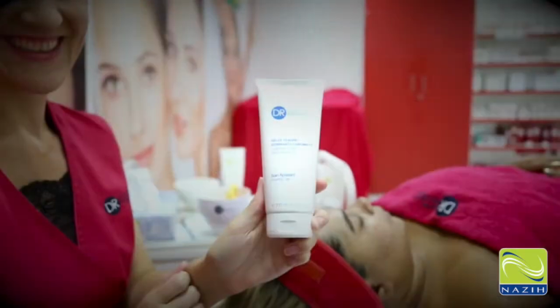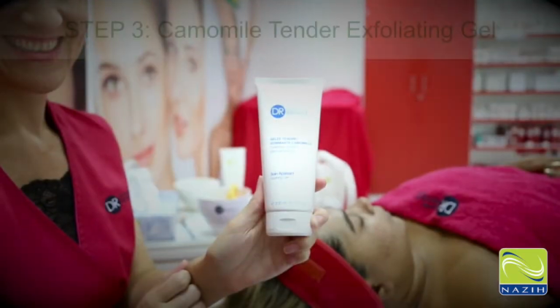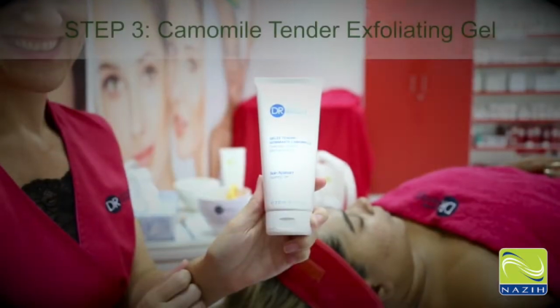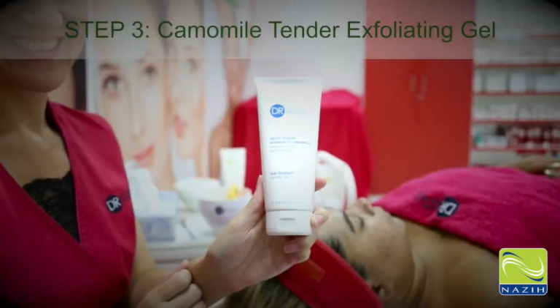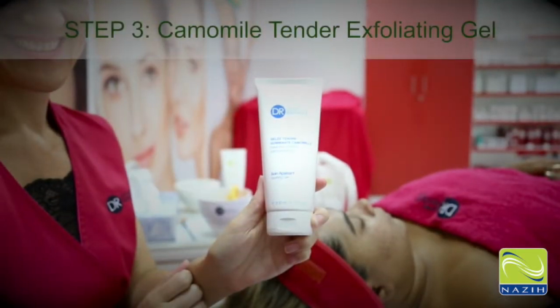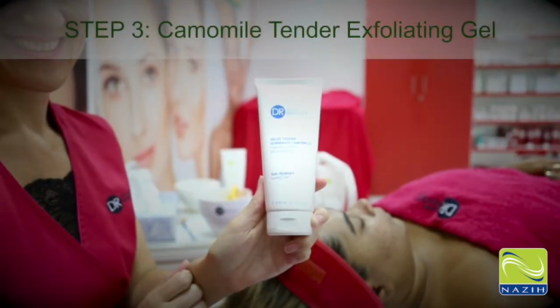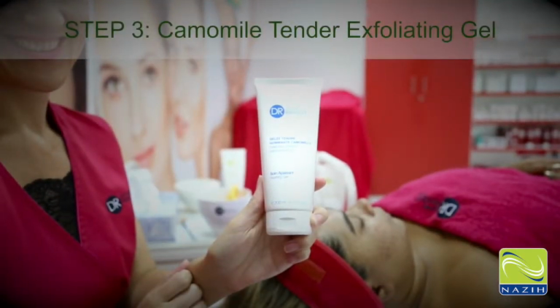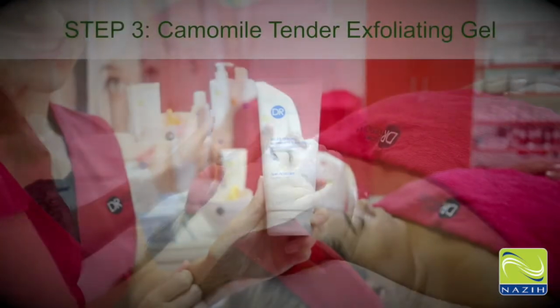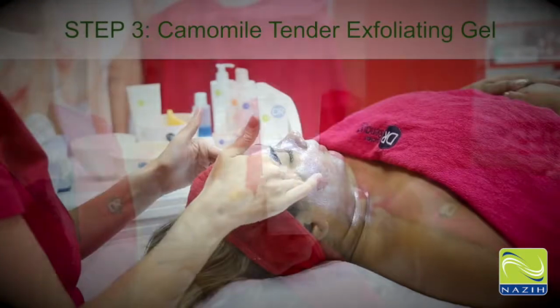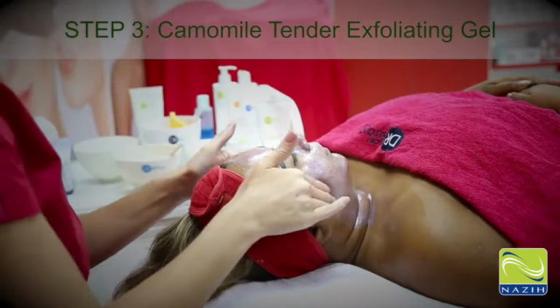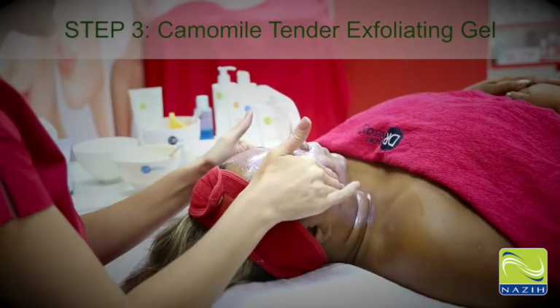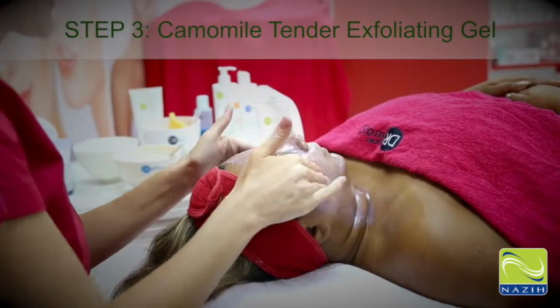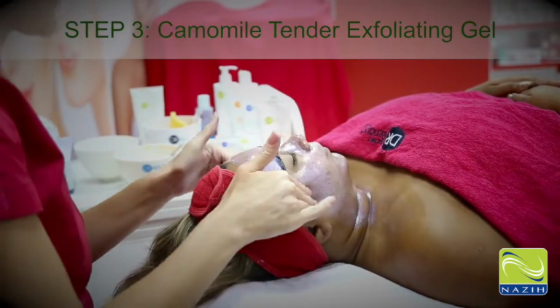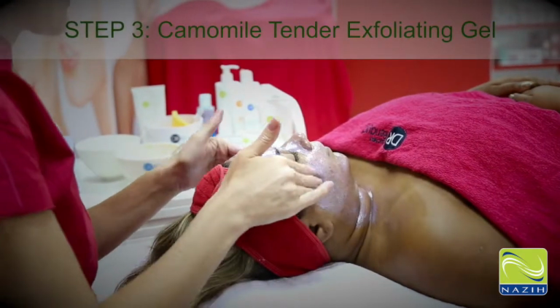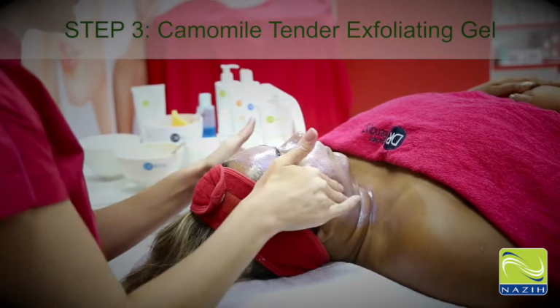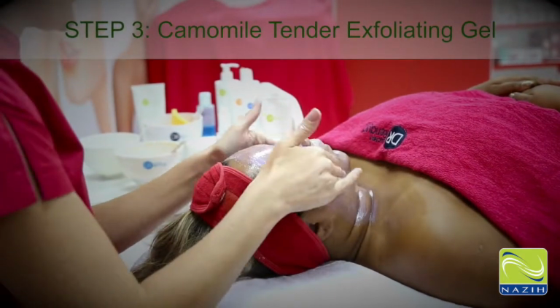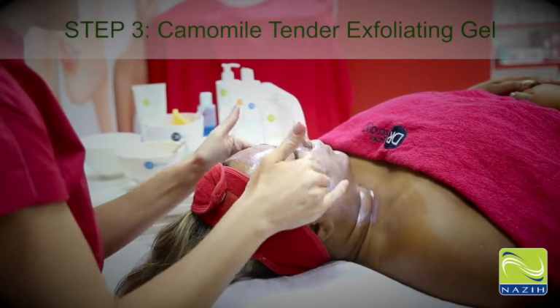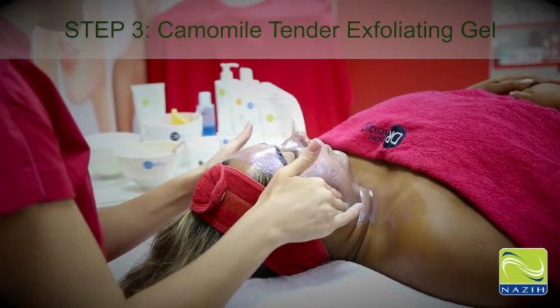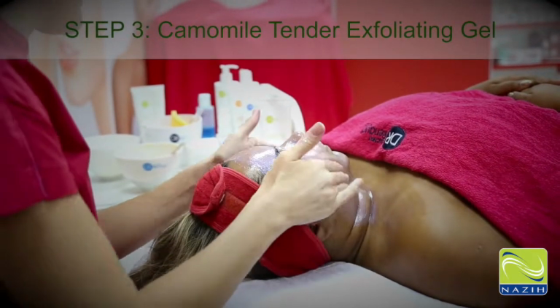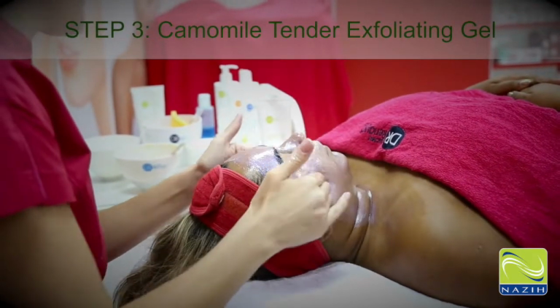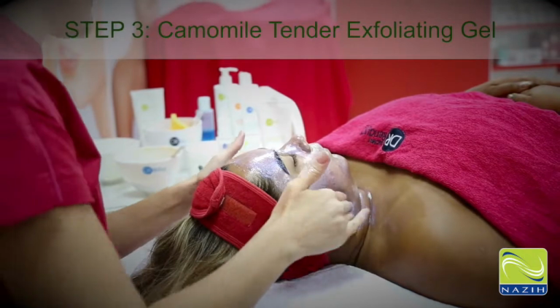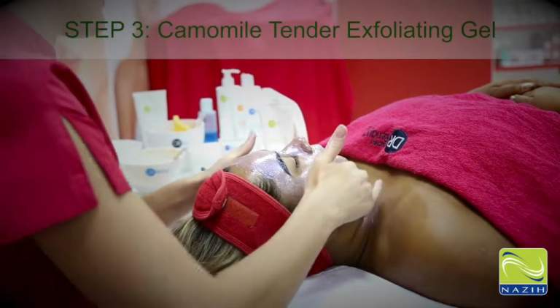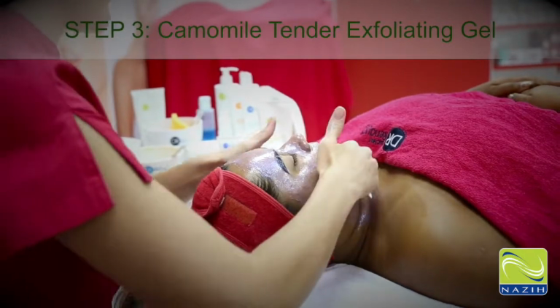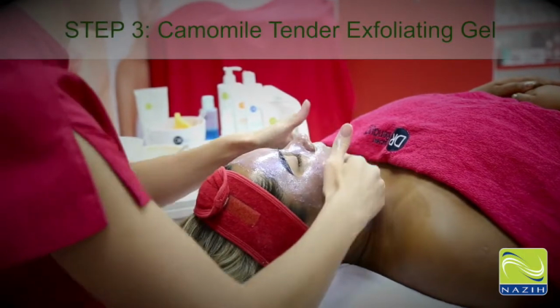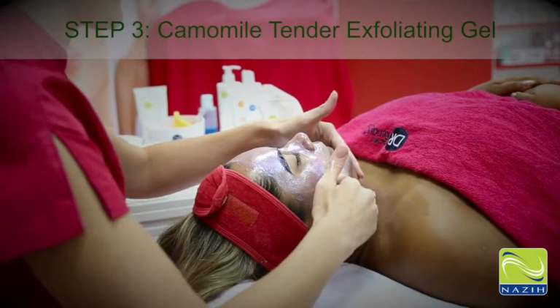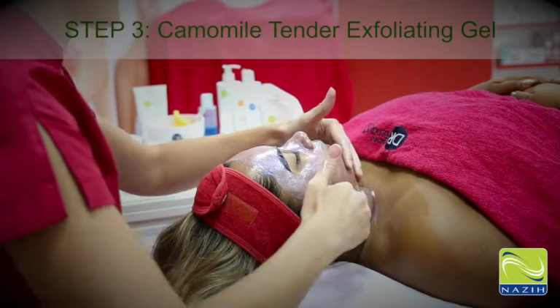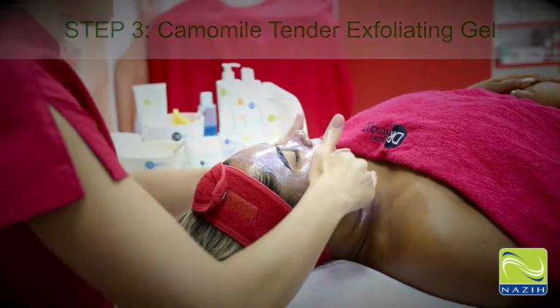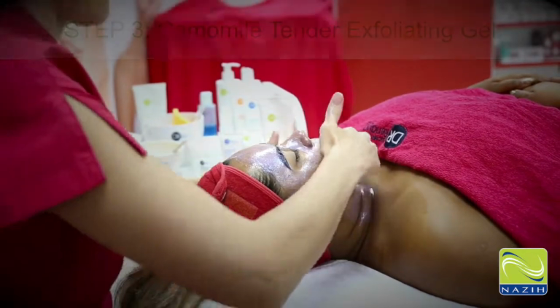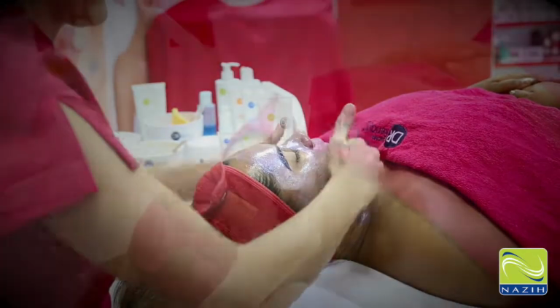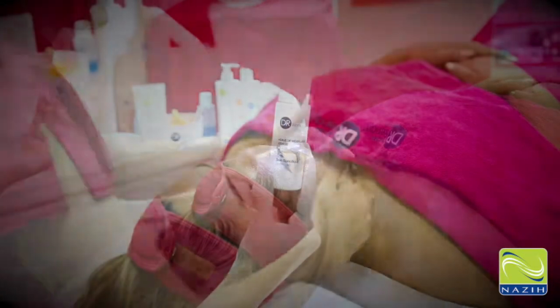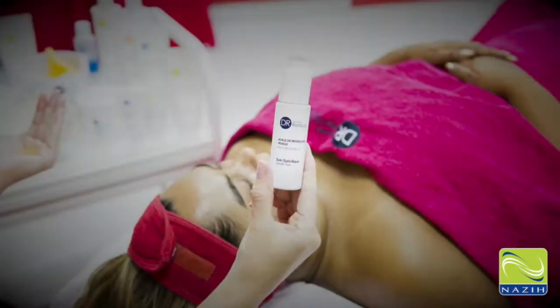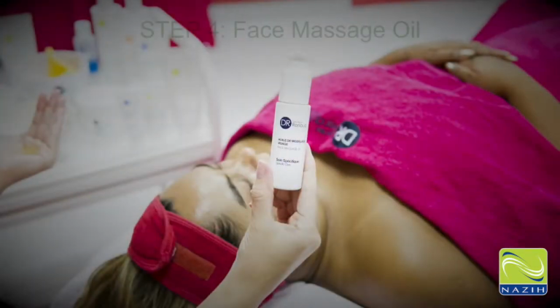Step 3: Chamomile Tender Exfoliating Gel. Erases dead cells and invigorates cell renewal.